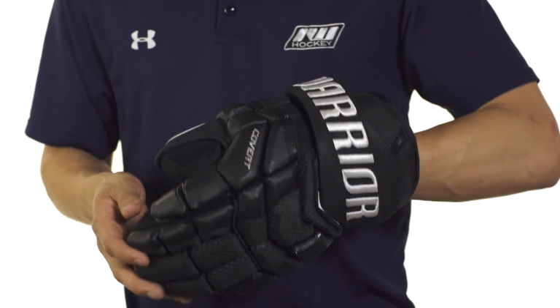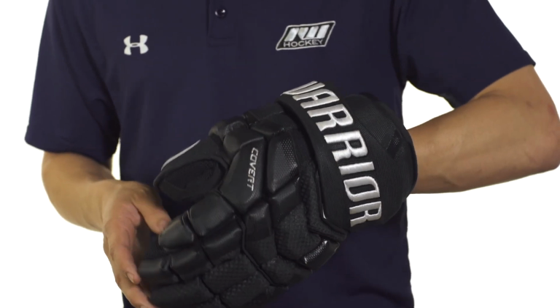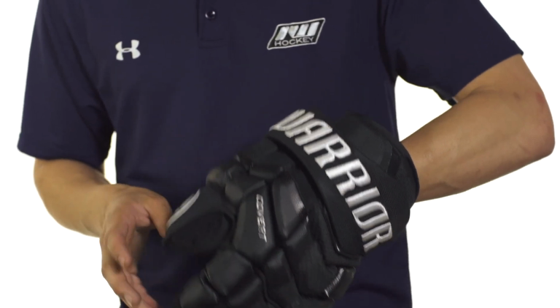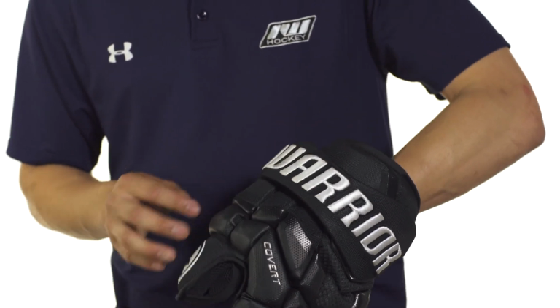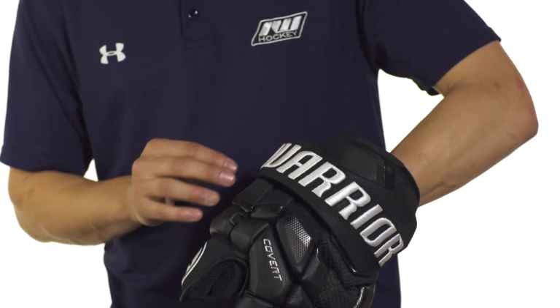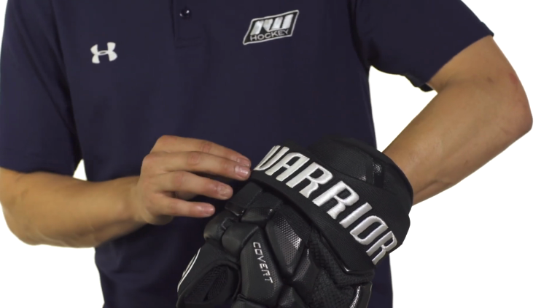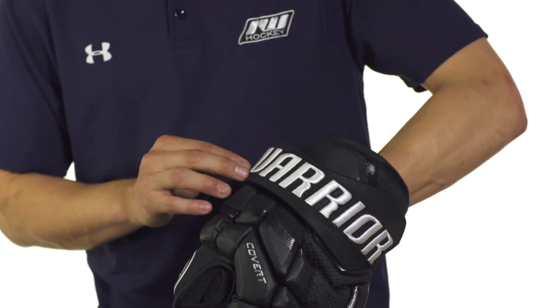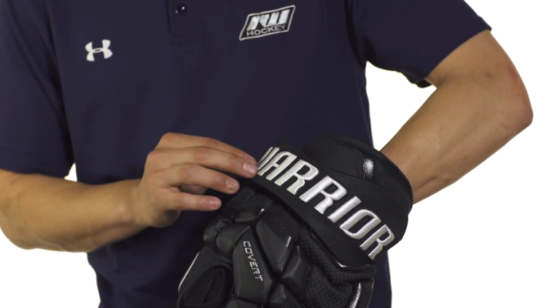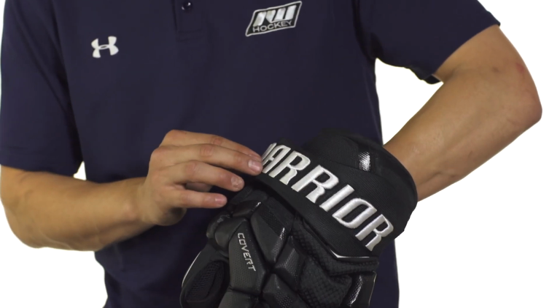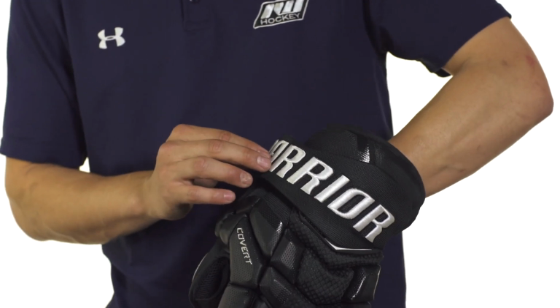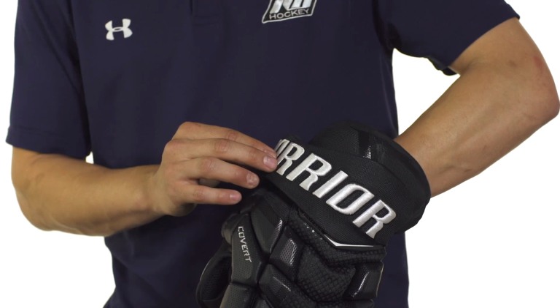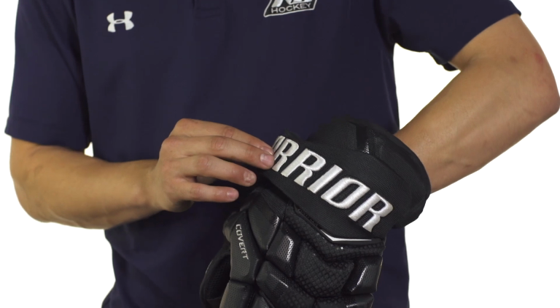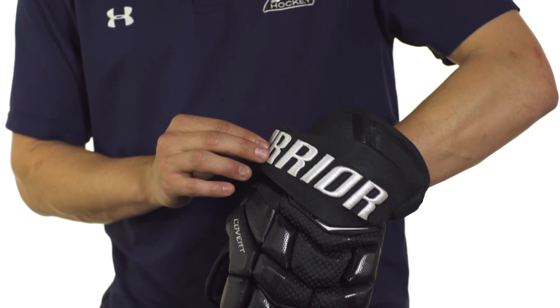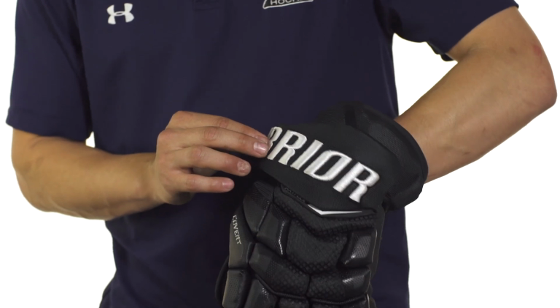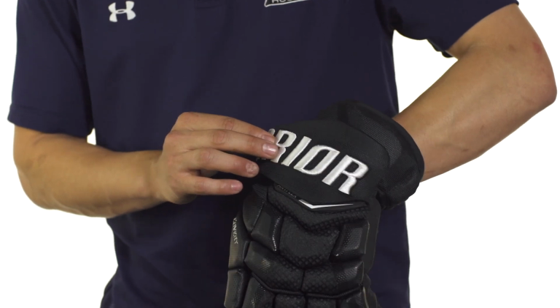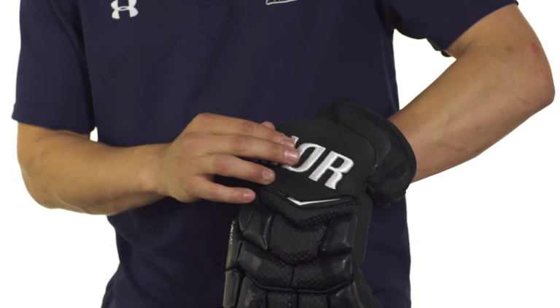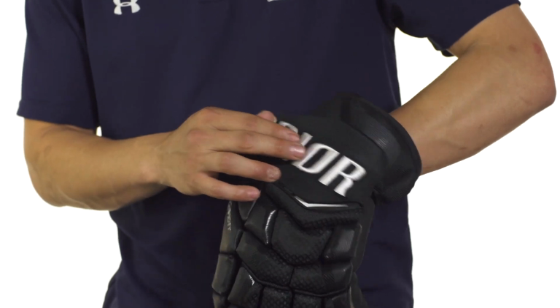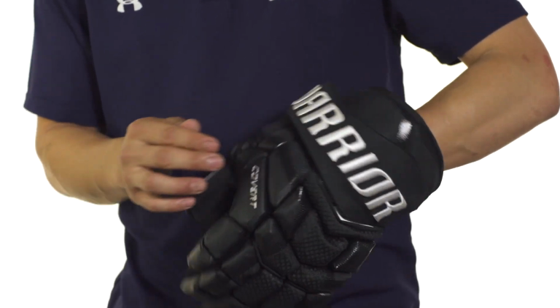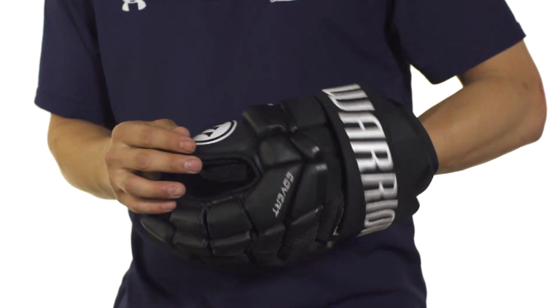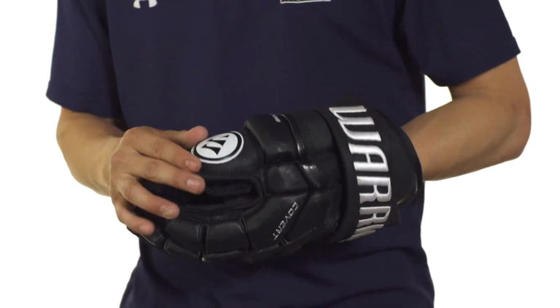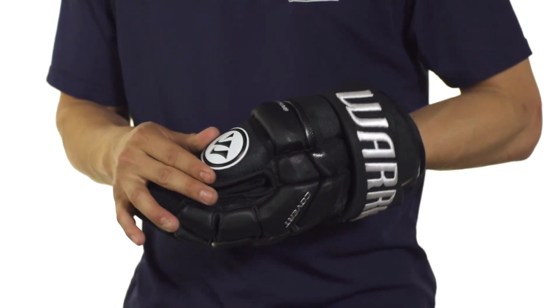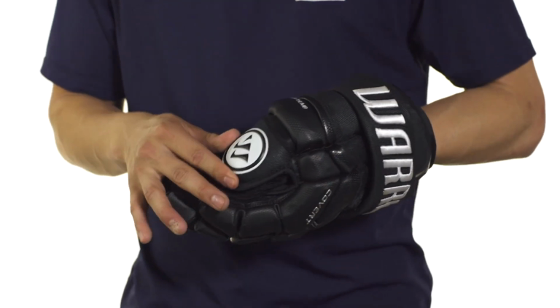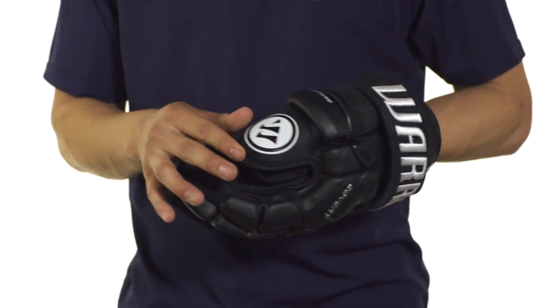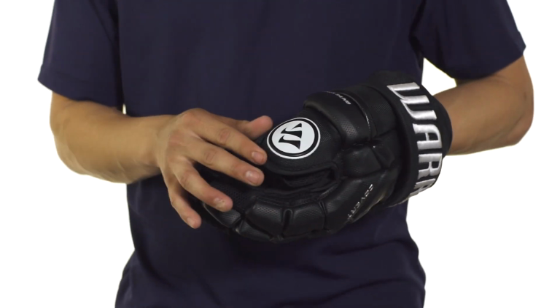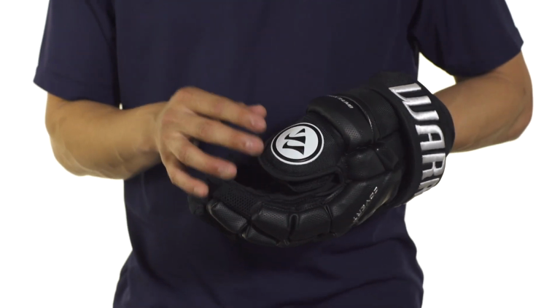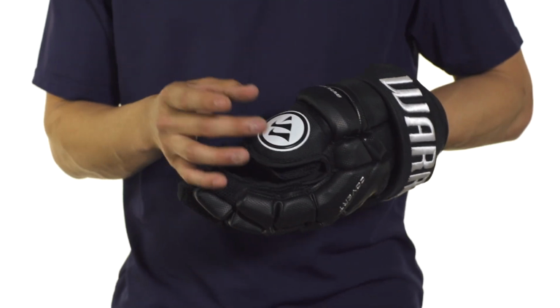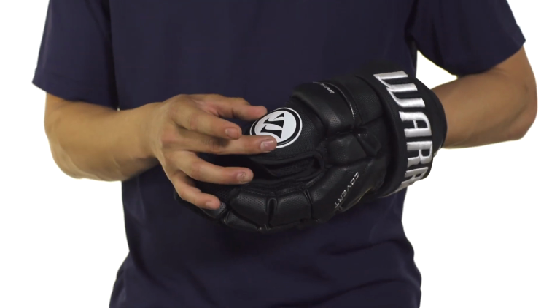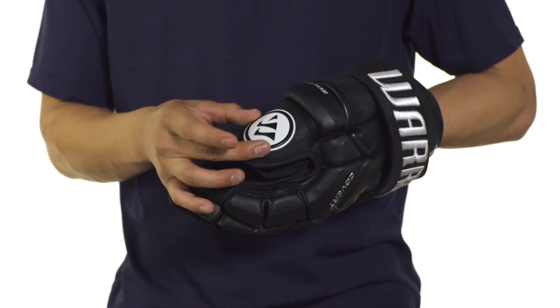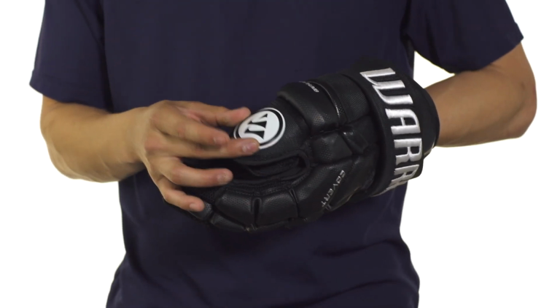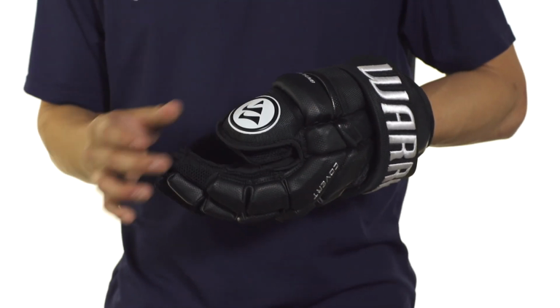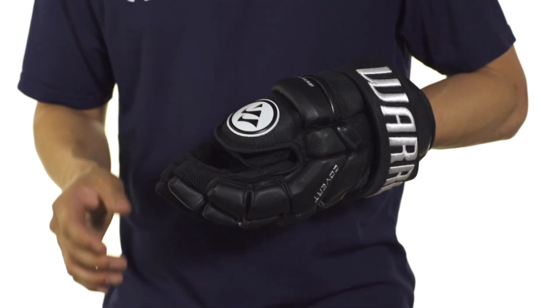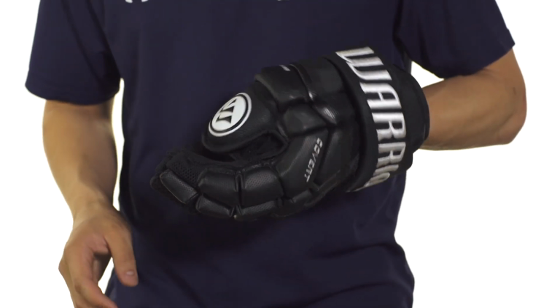Graphics-wise, we're going to see a Warrior embroidered logo across the cuff as well as an embroidered or rubberized logo on the thumb.